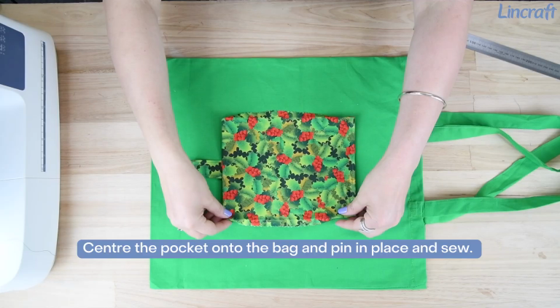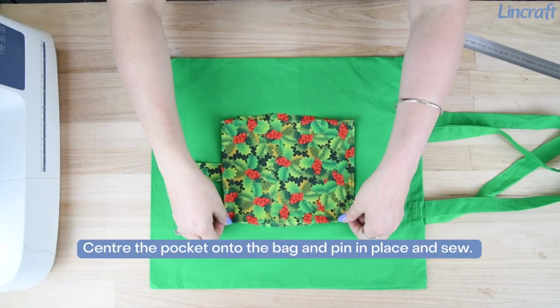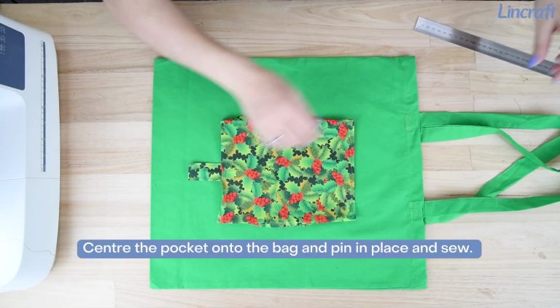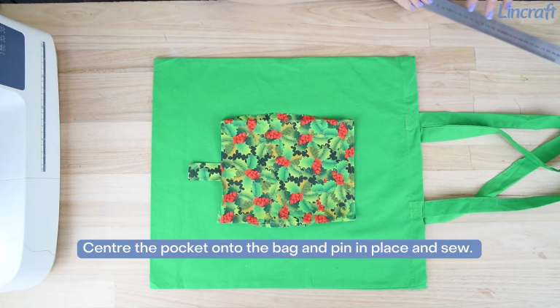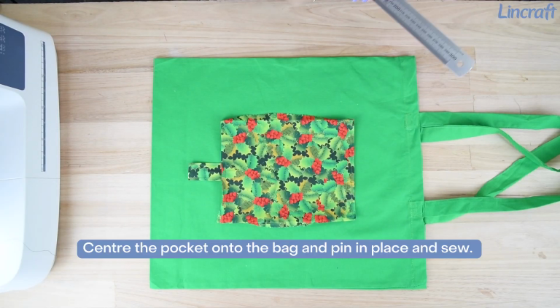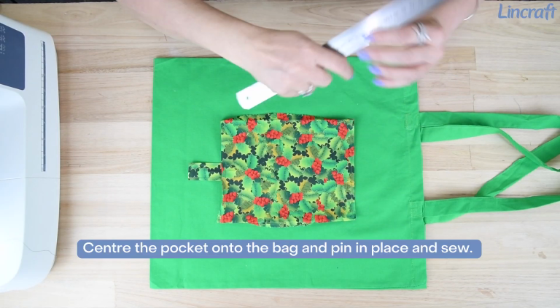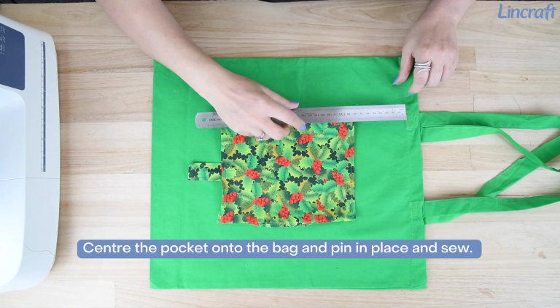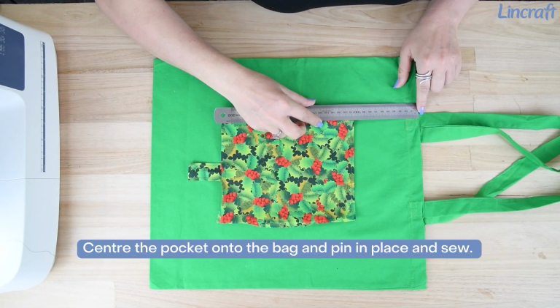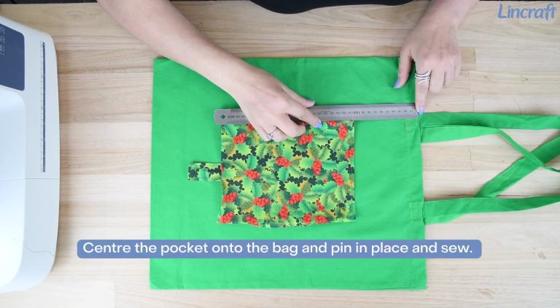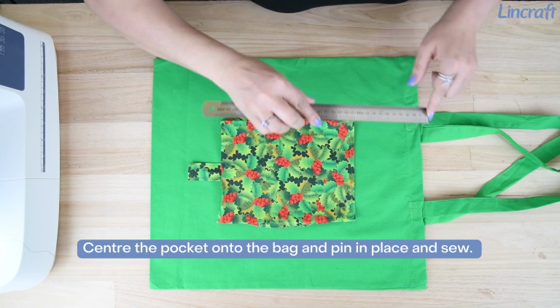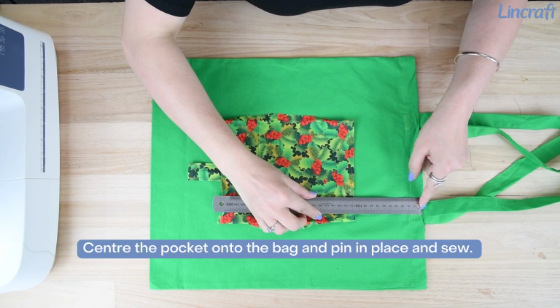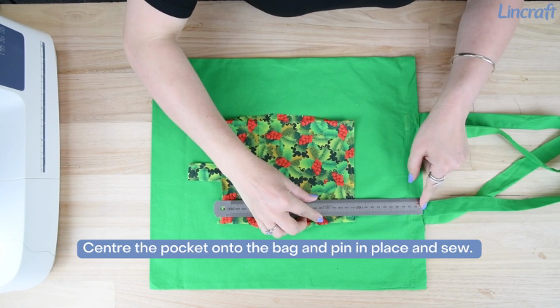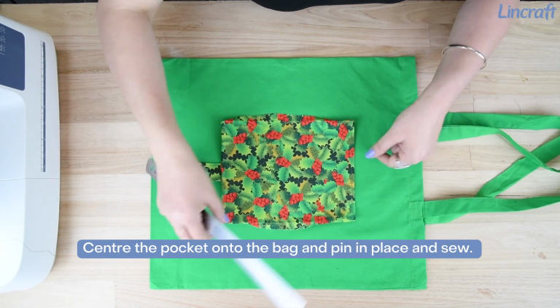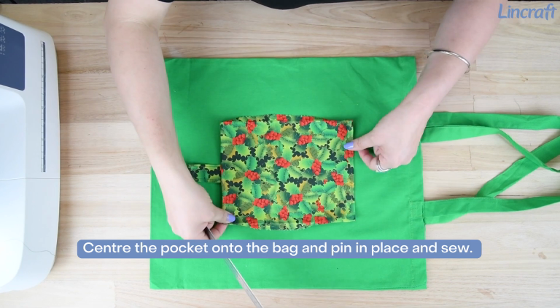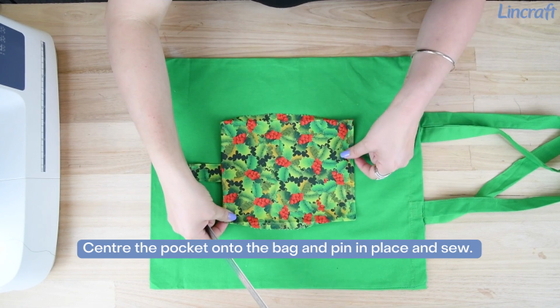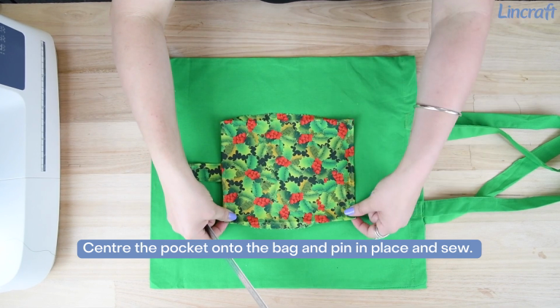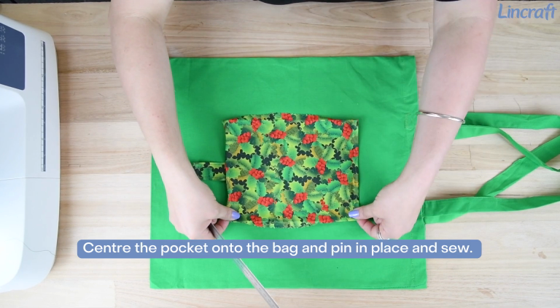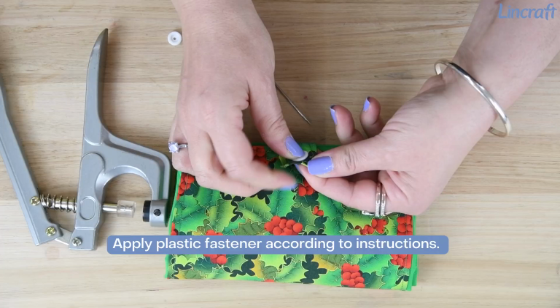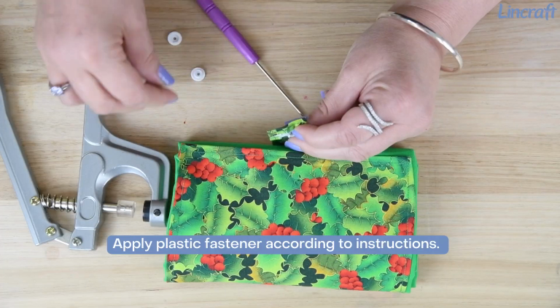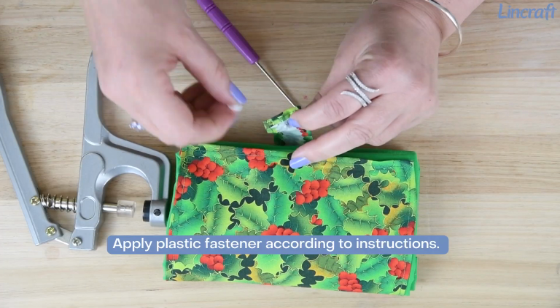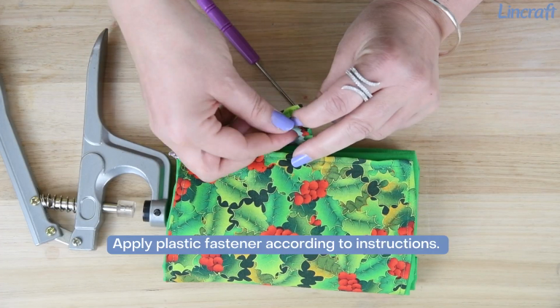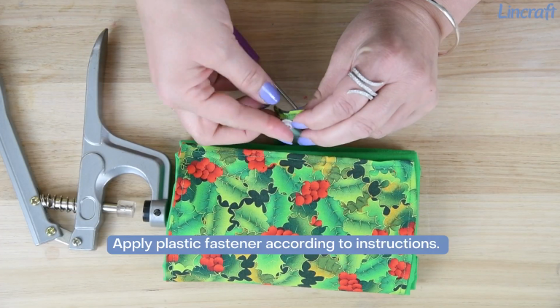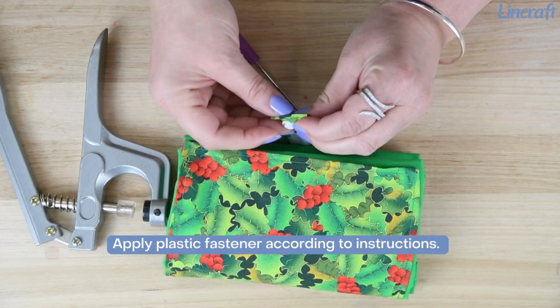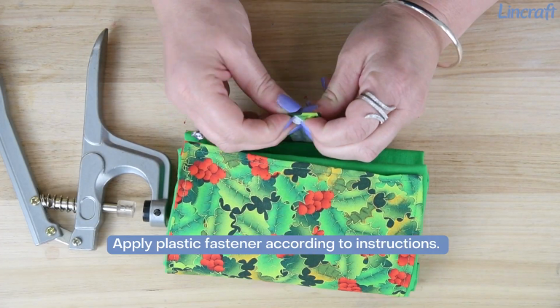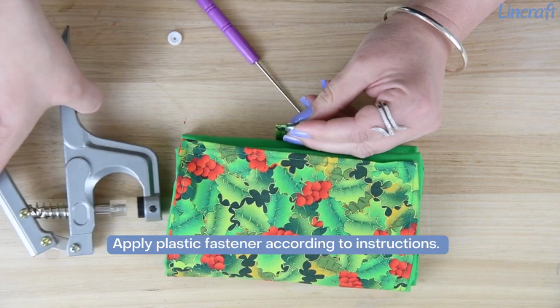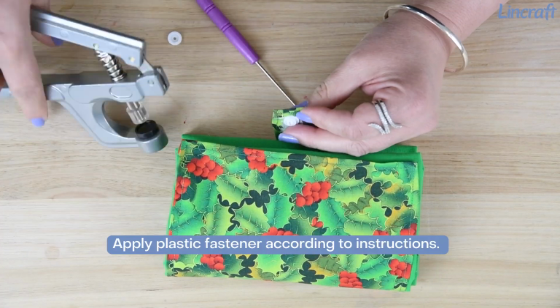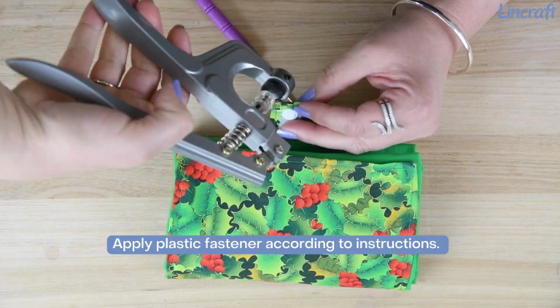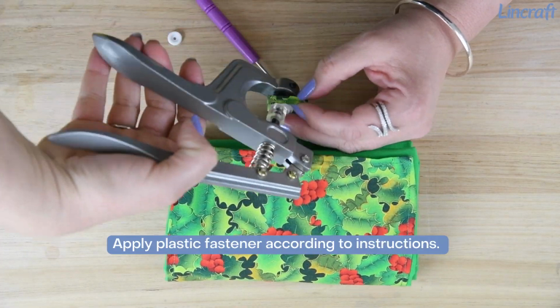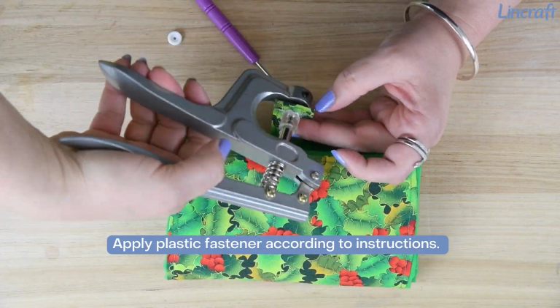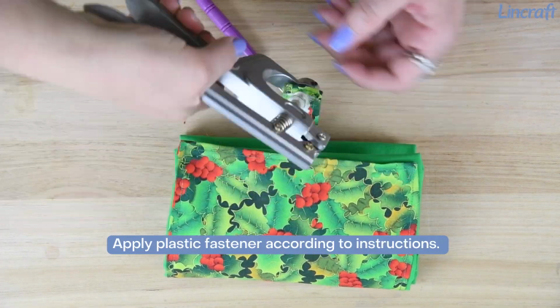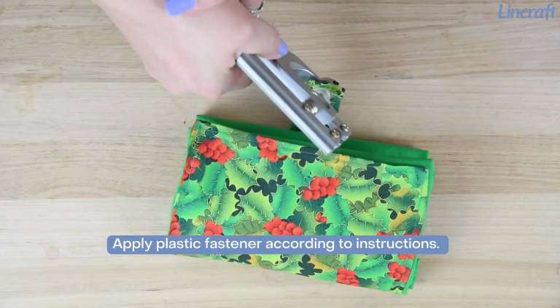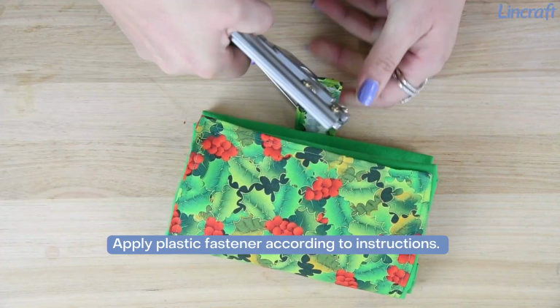Center the pocket onto the bag, pin in place, and sew. Apply the plastic fastener according to instructions.